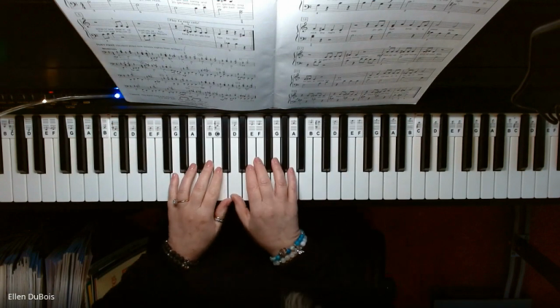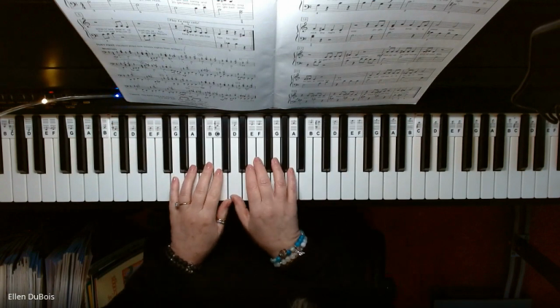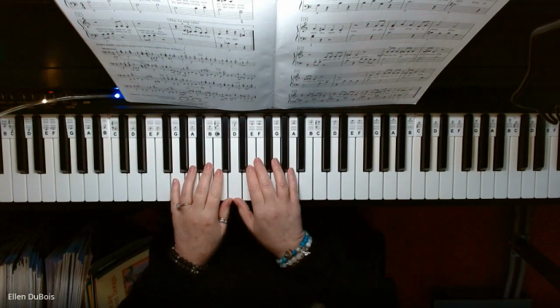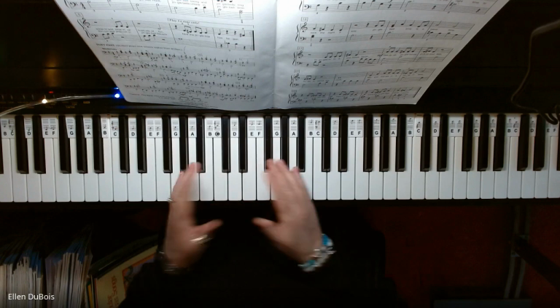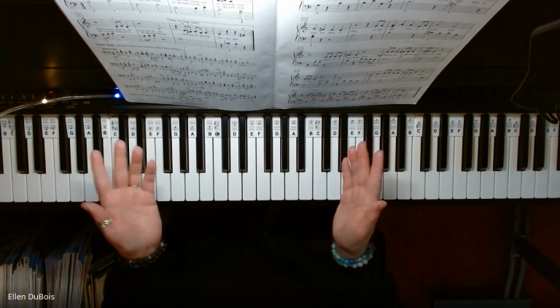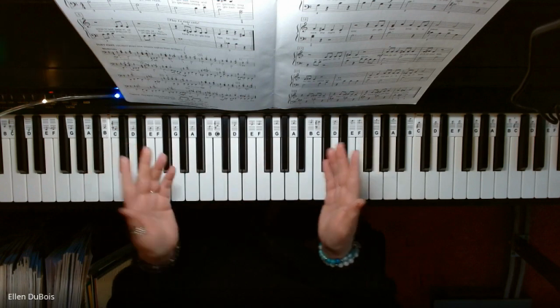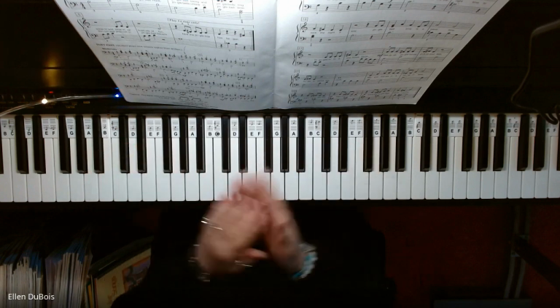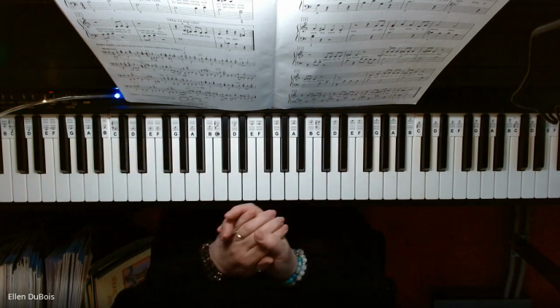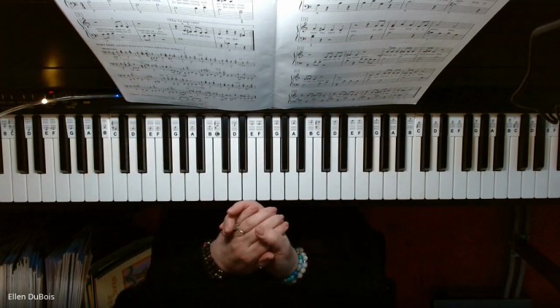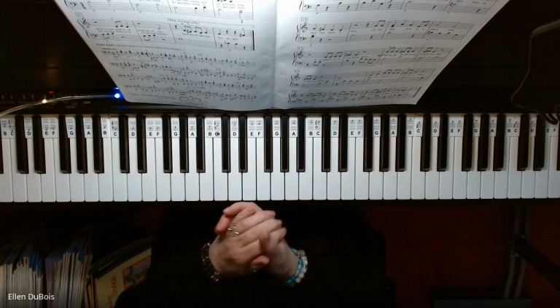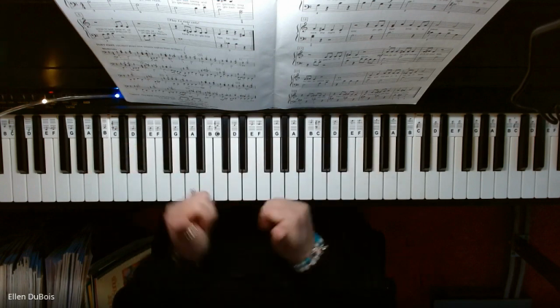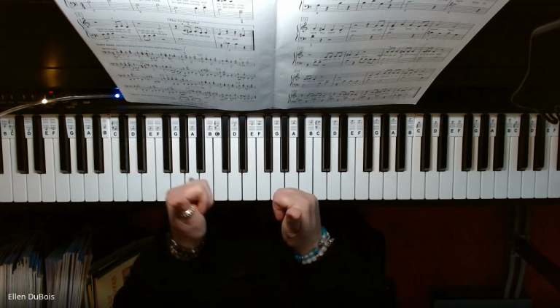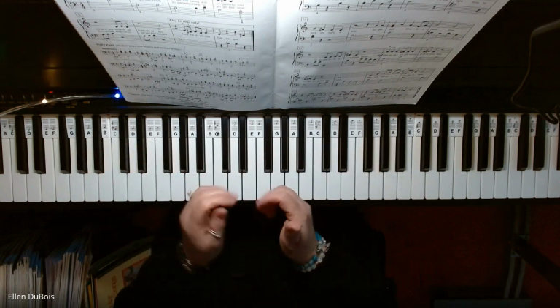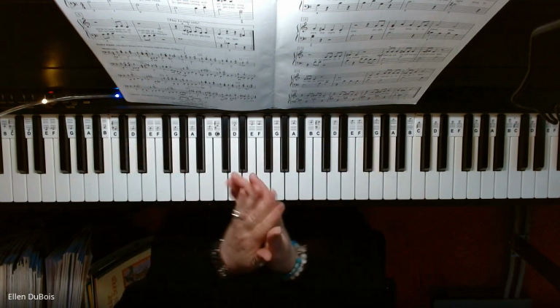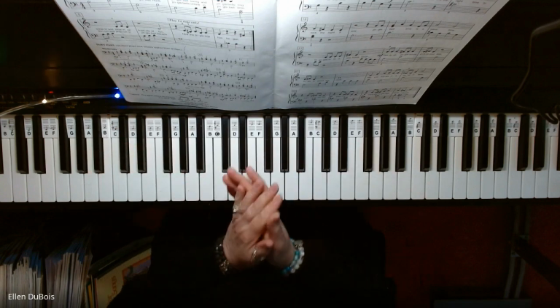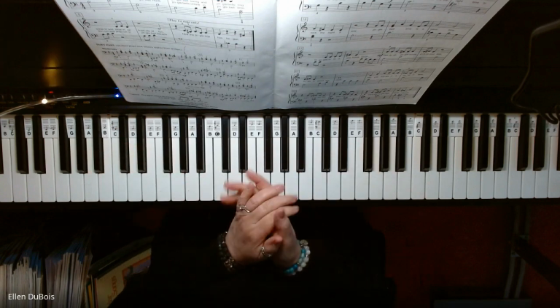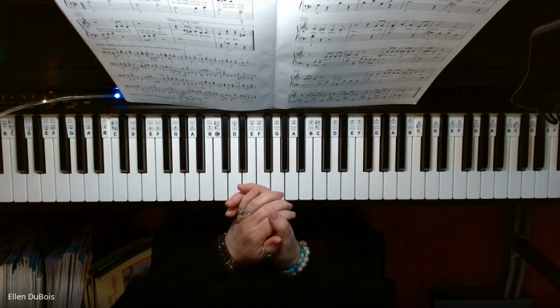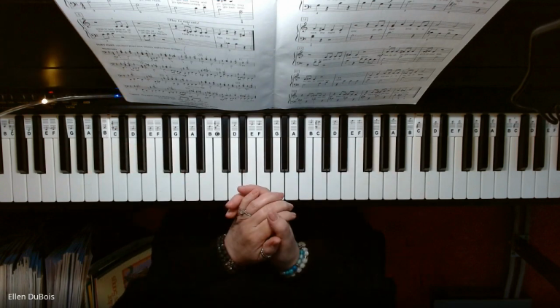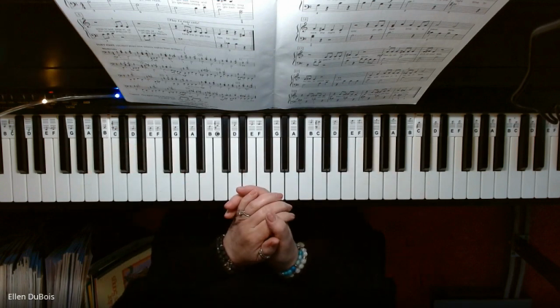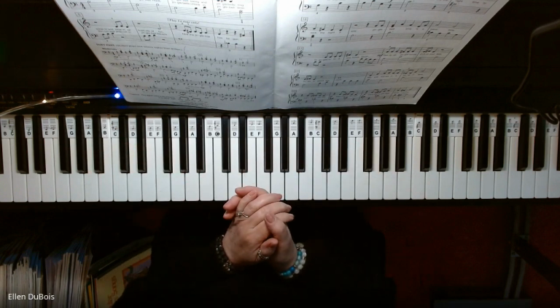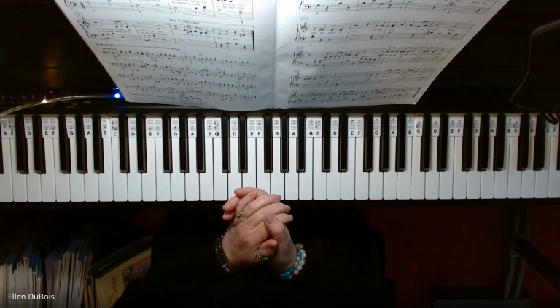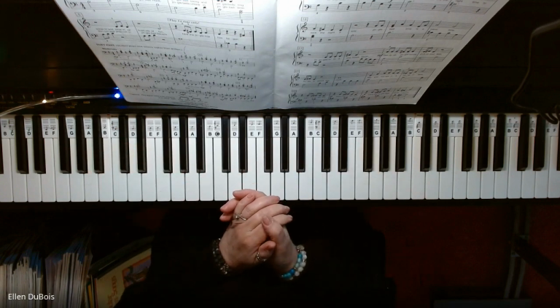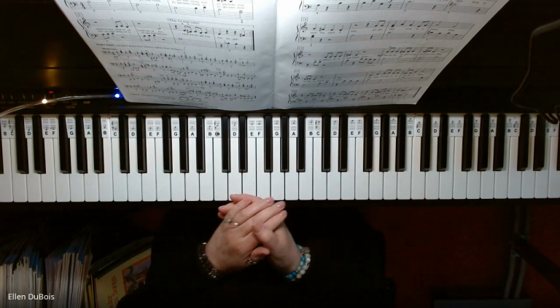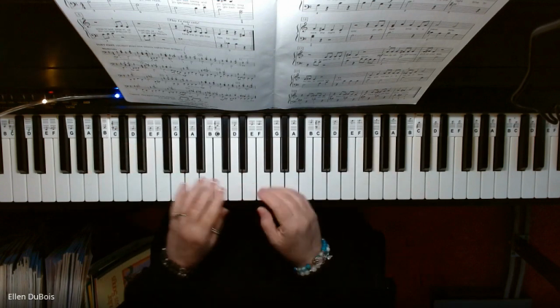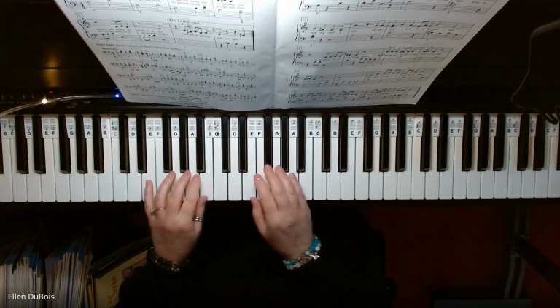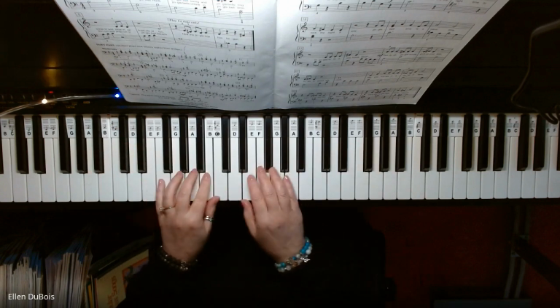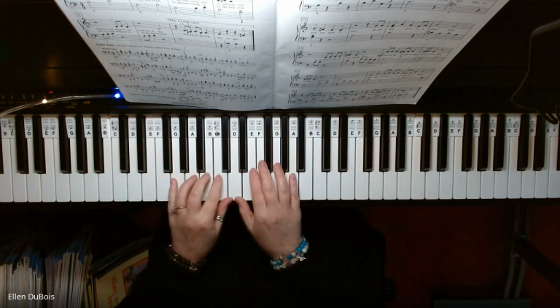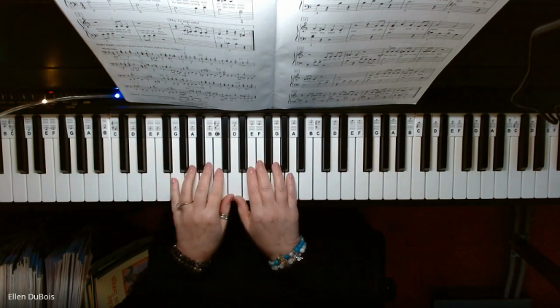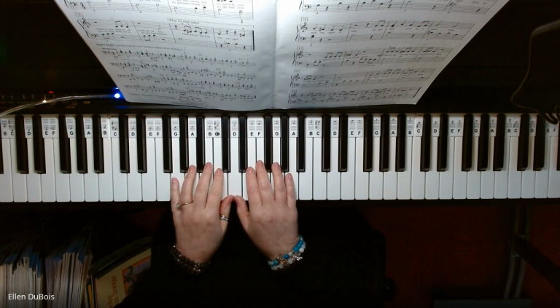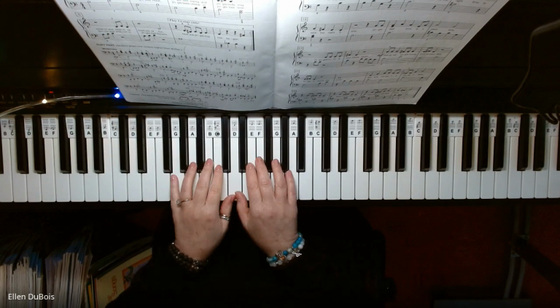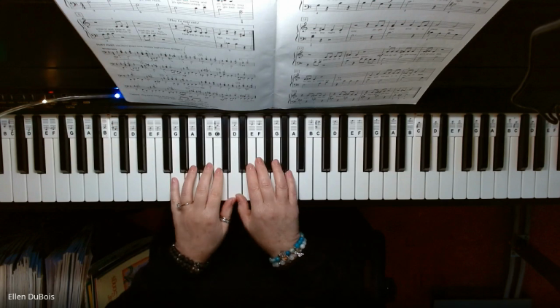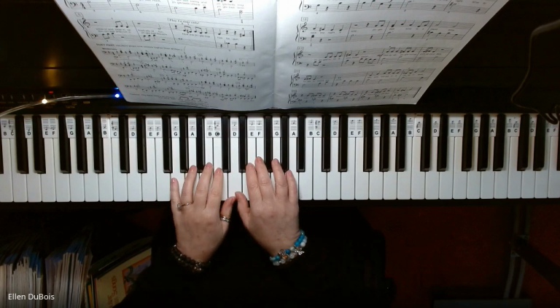All right, if you find my videos helpful, please hit that like and subscribe. I'd really appreciate it. And here is Jingle Bell Rock.